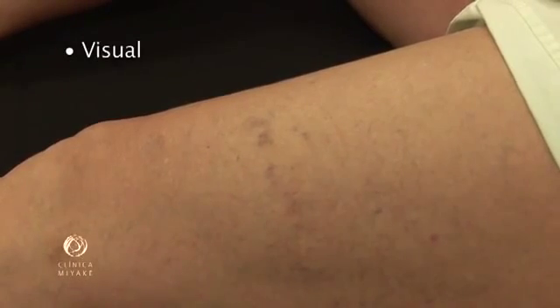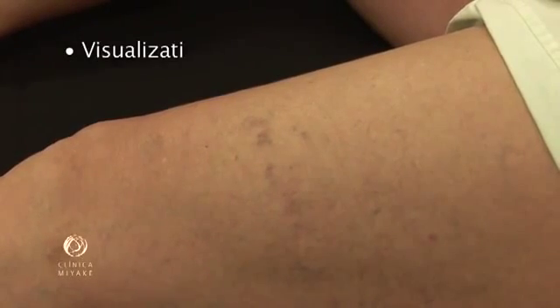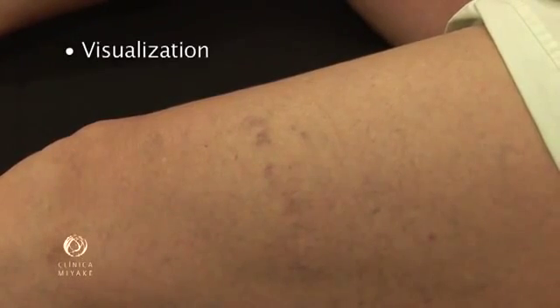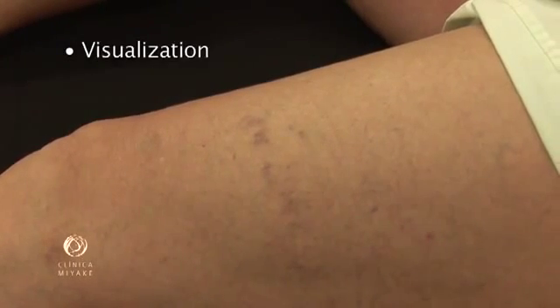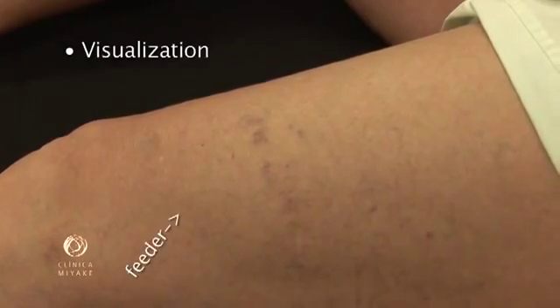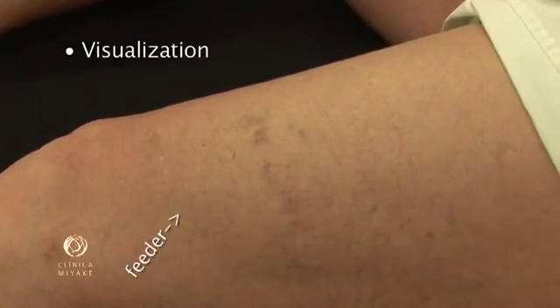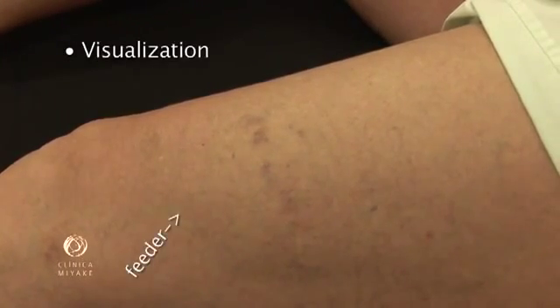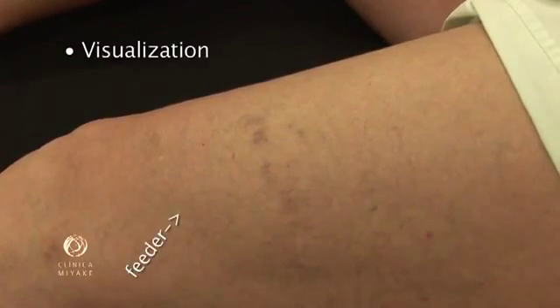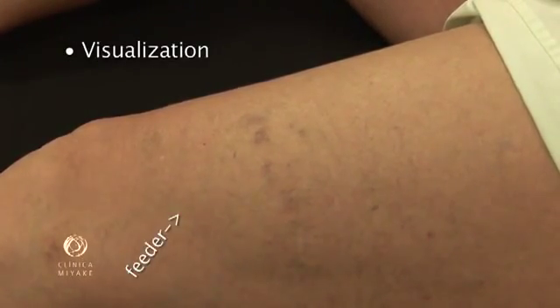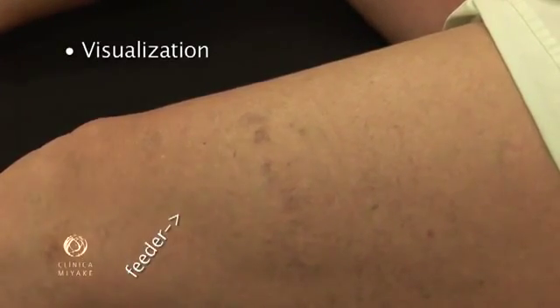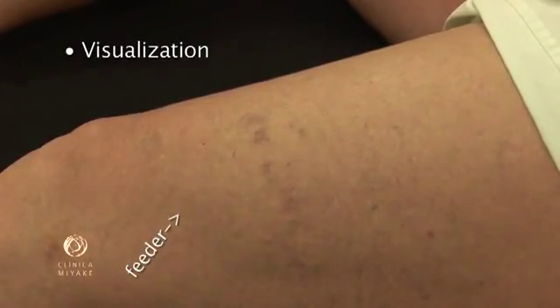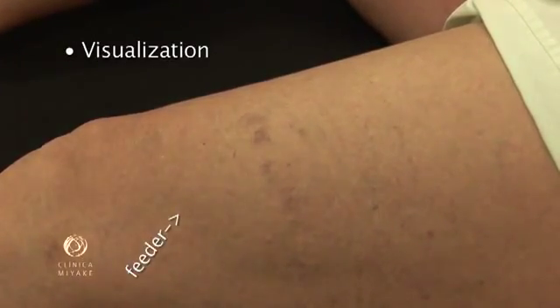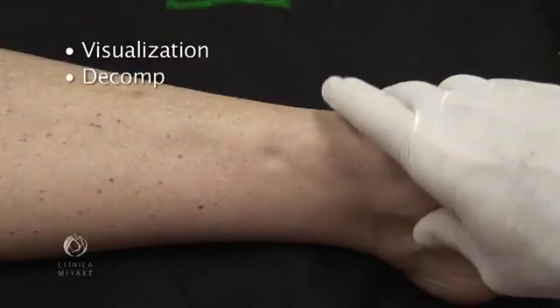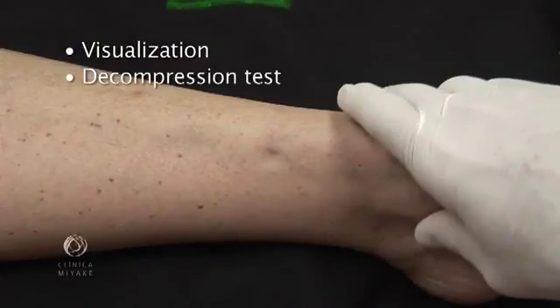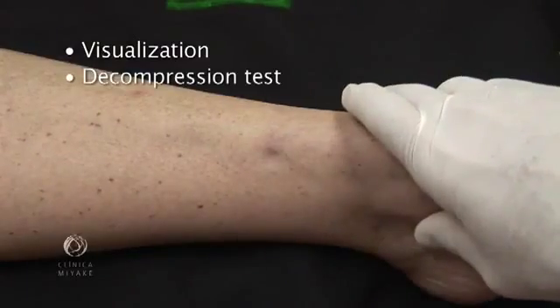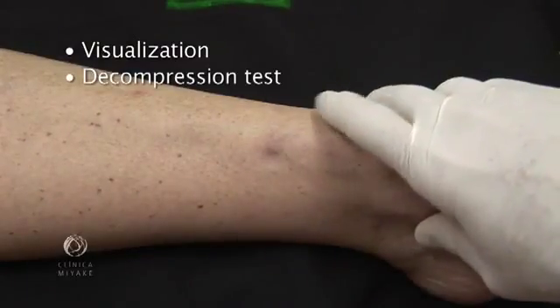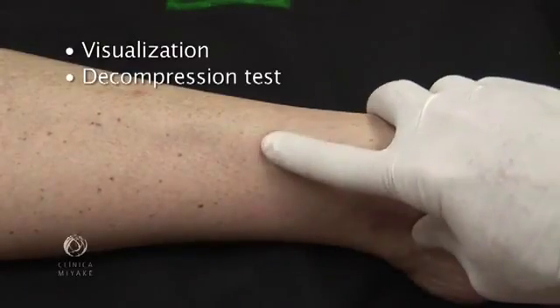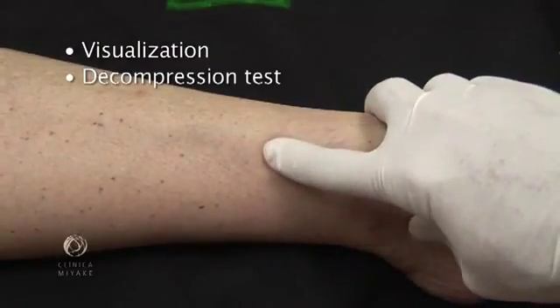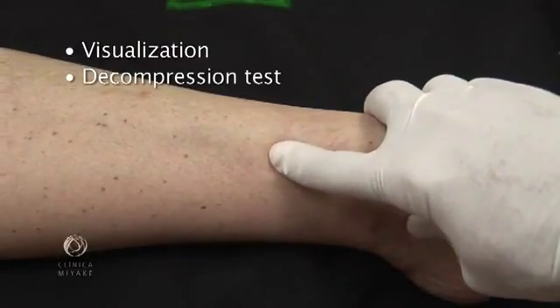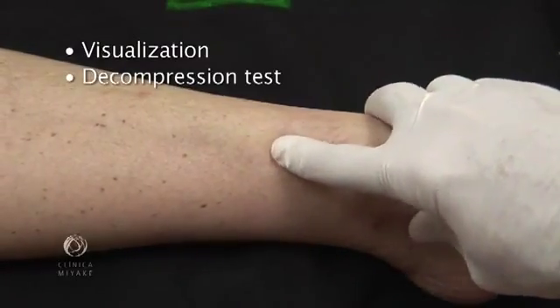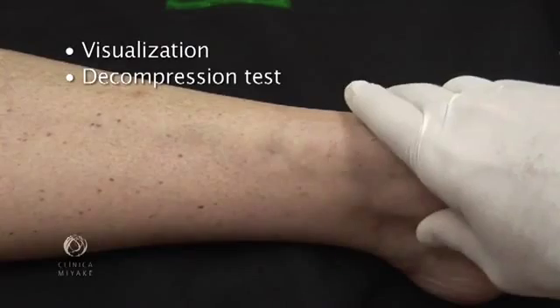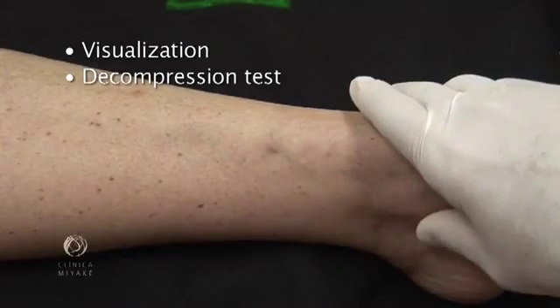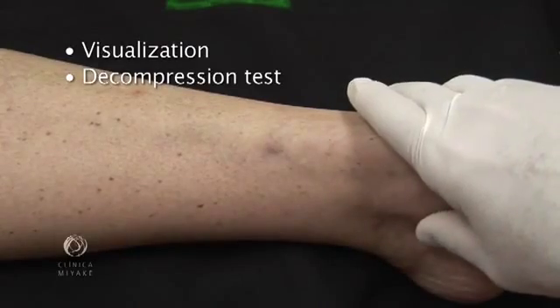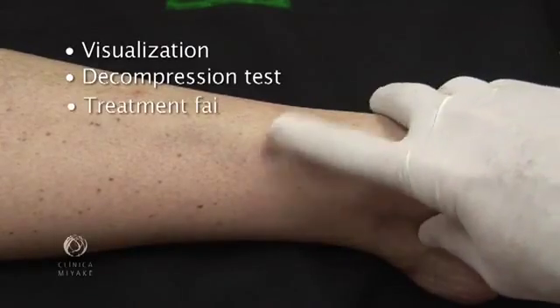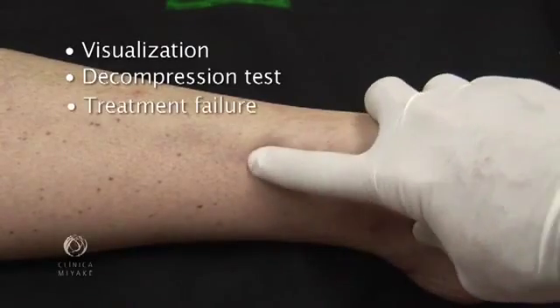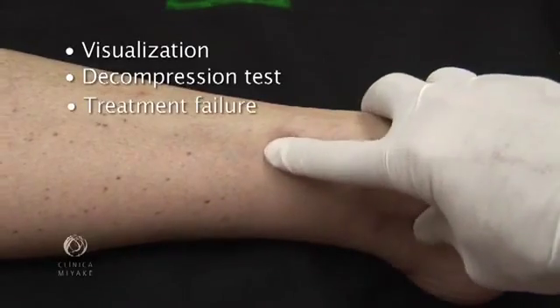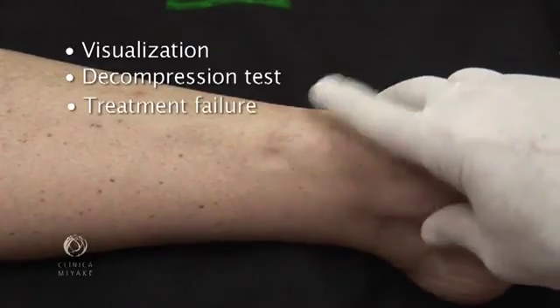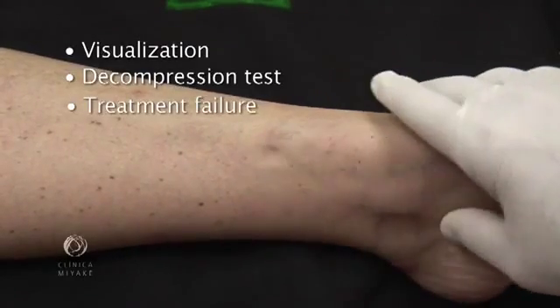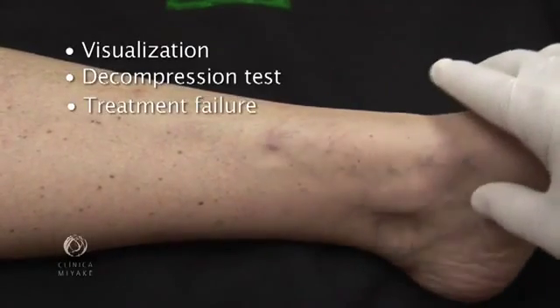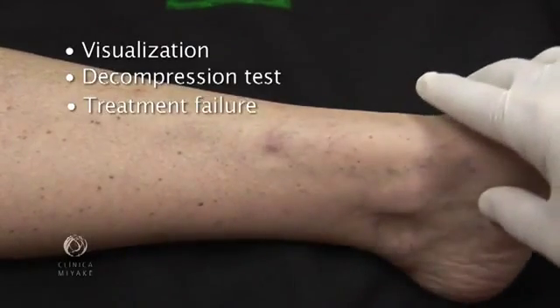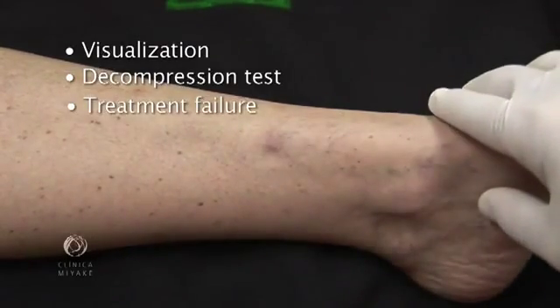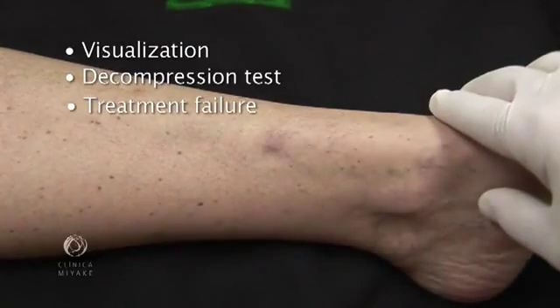First is direct visualization. Second is the decompression test. And third is treatment failure.